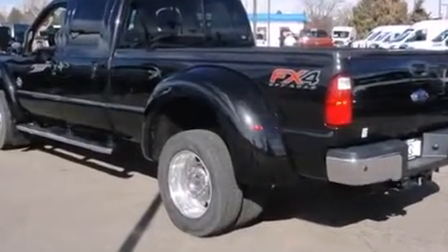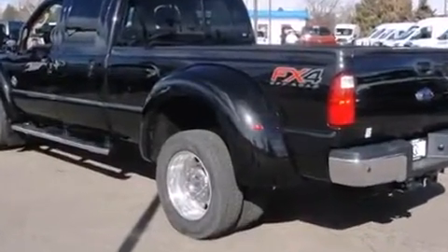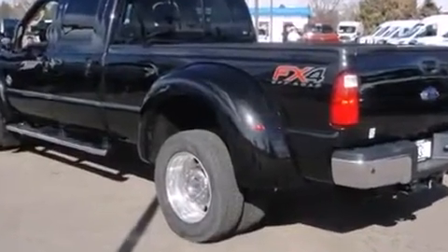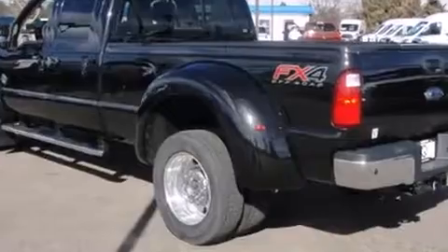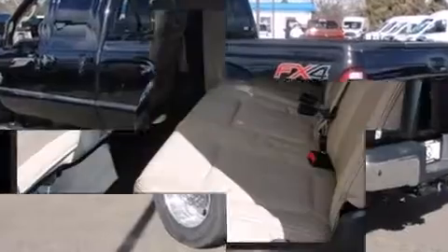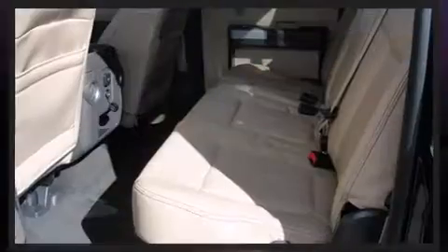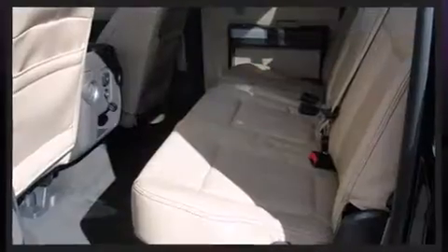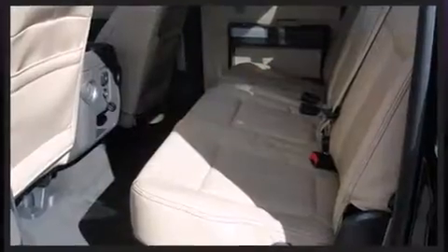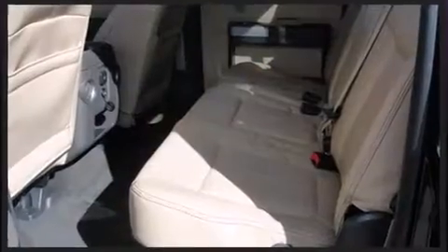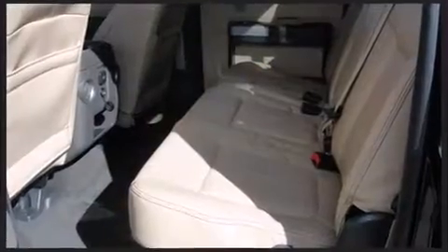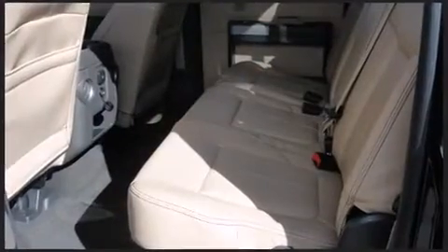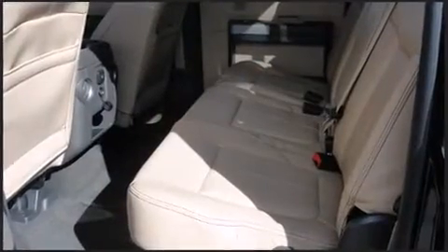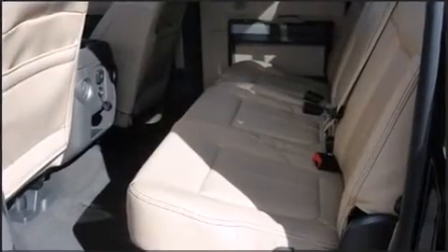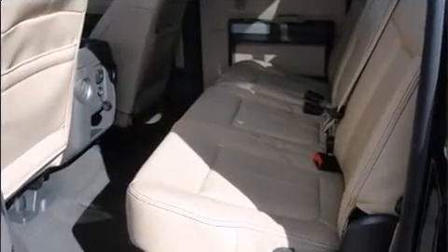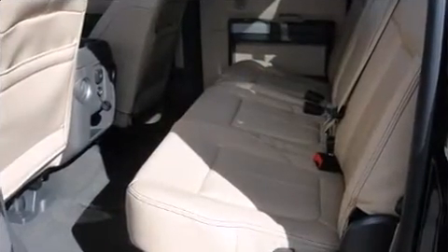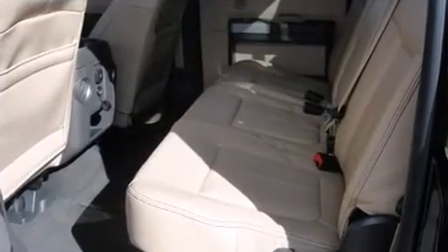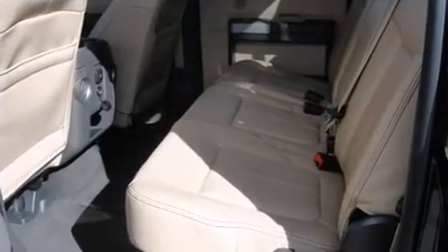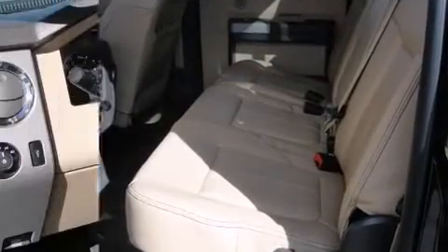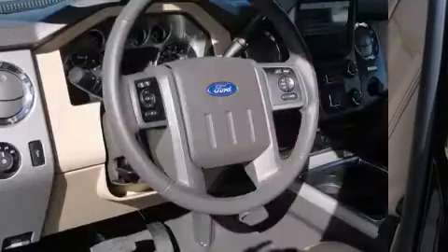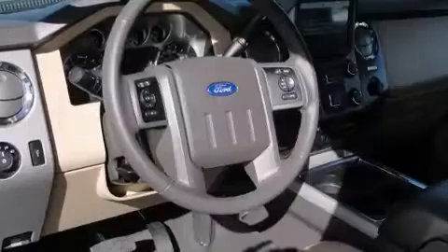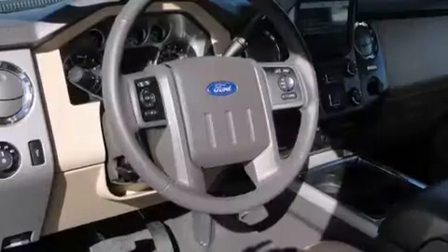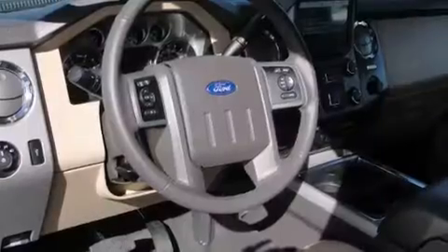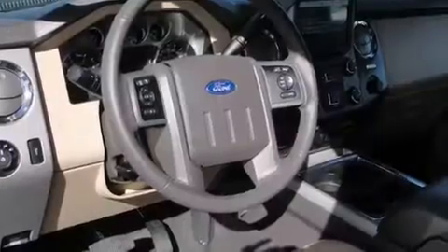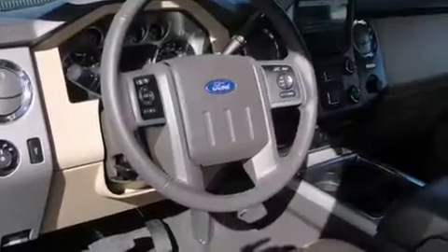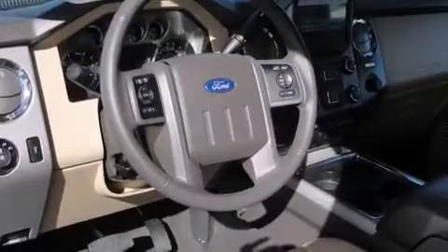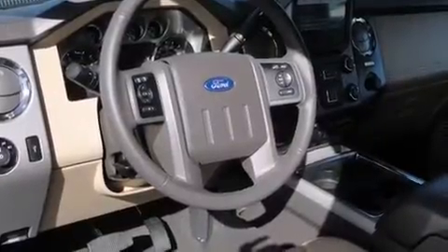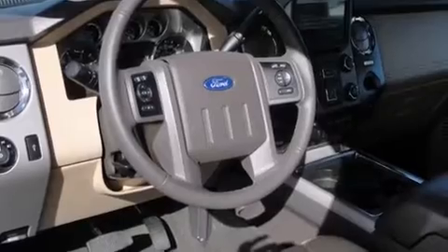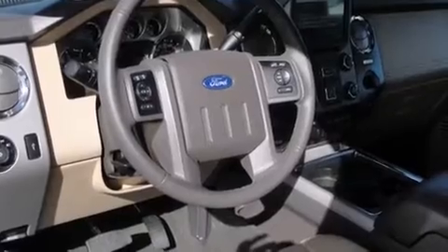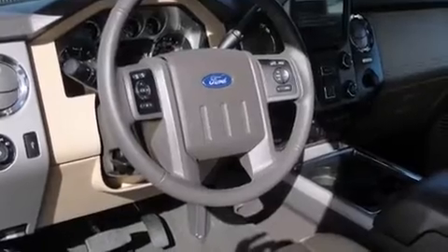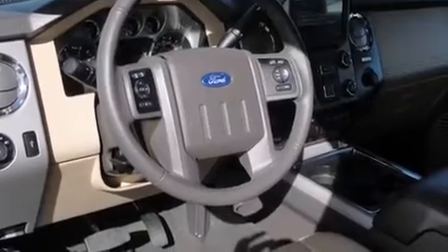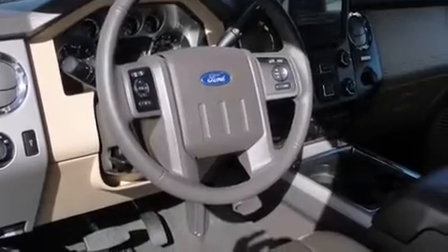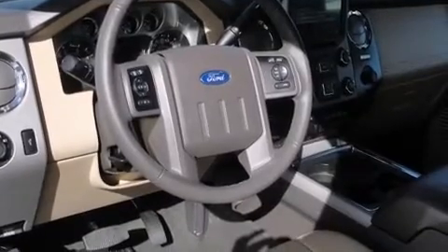Top features include remote keyless entry, front and rear reading lights, power front seats, front fog lights, a bed liner, and seat memory.